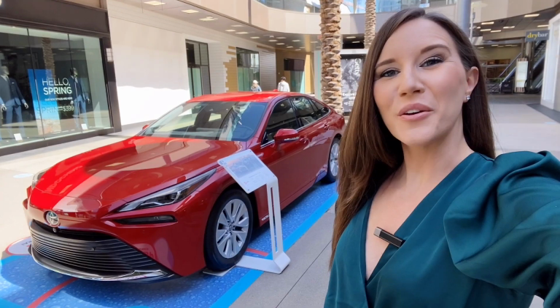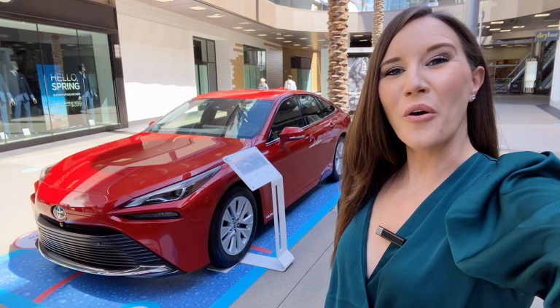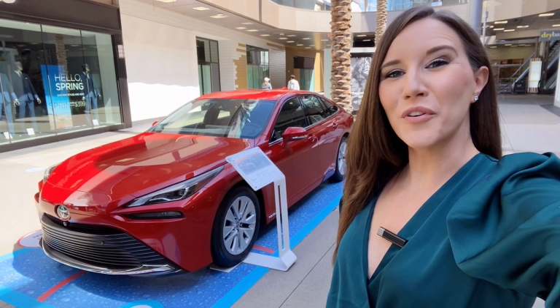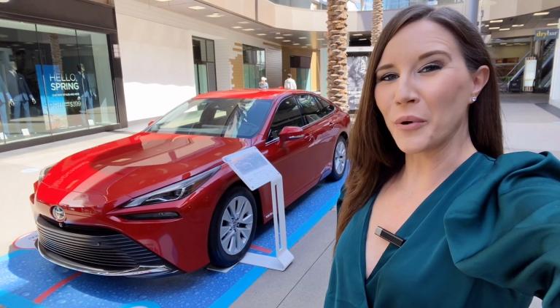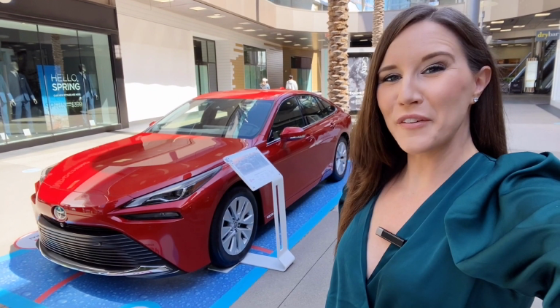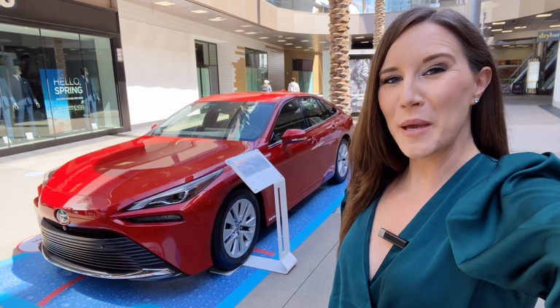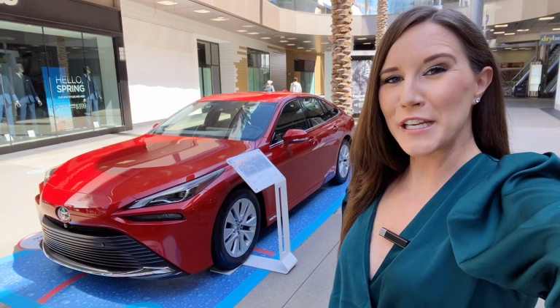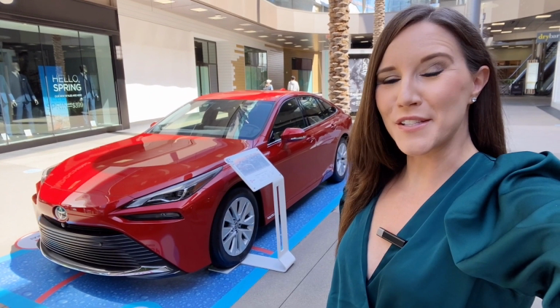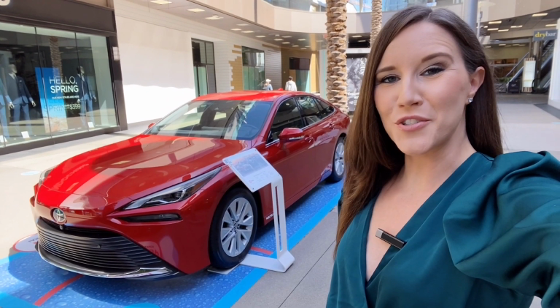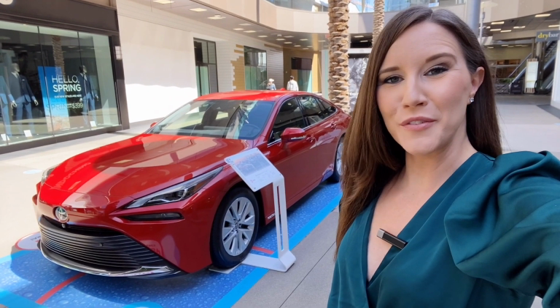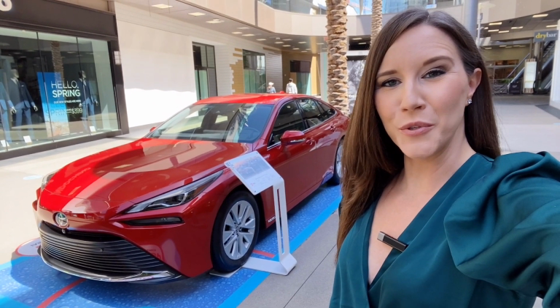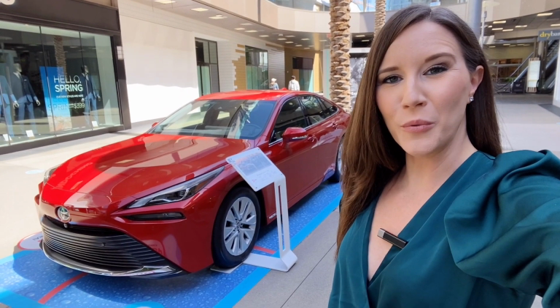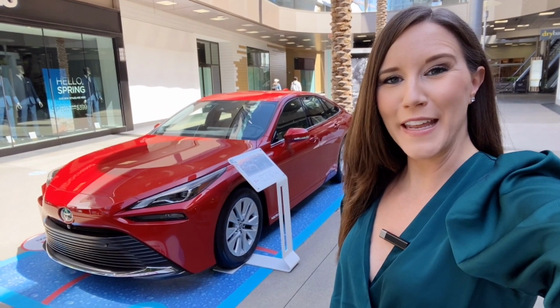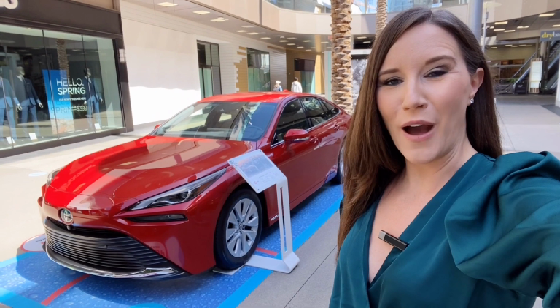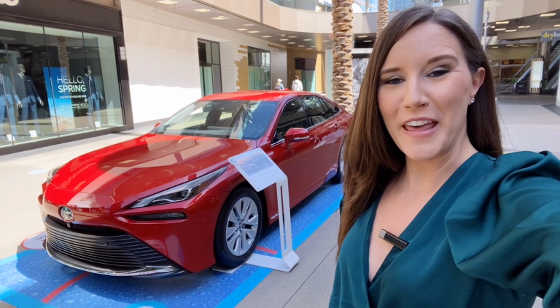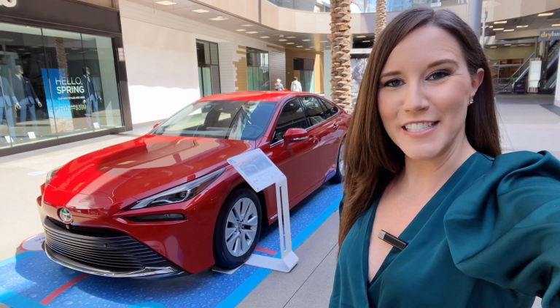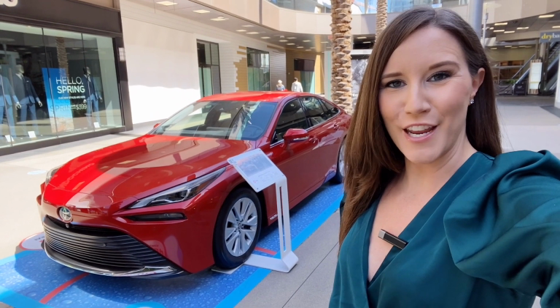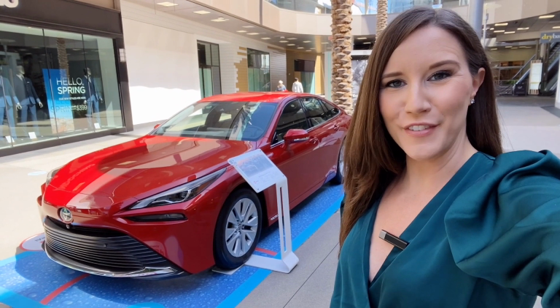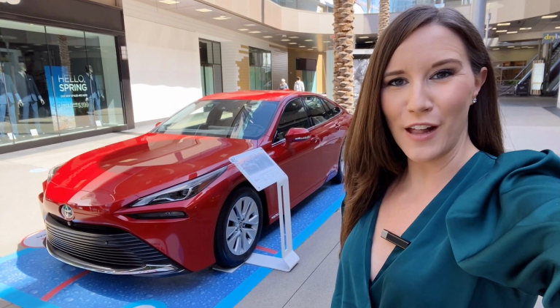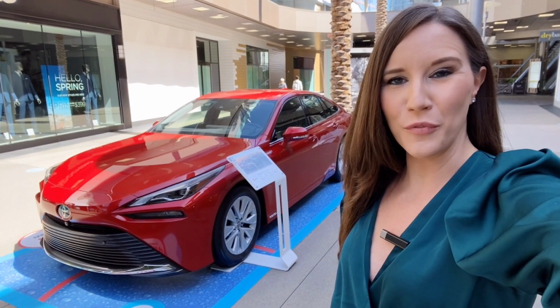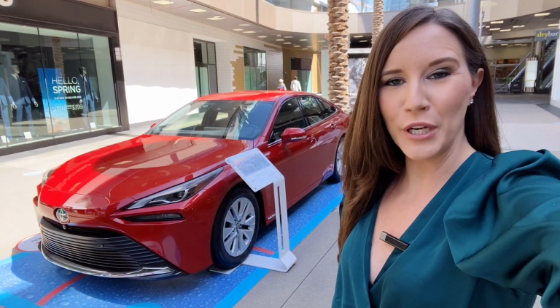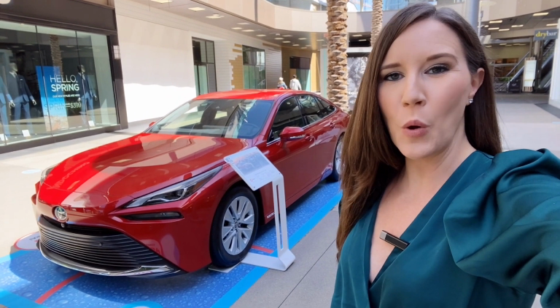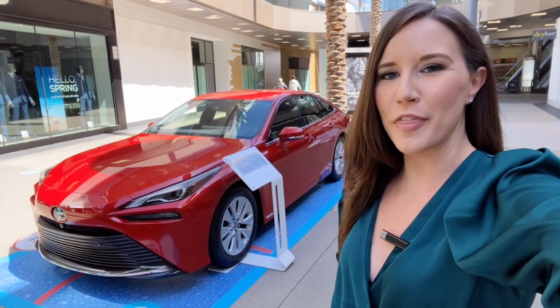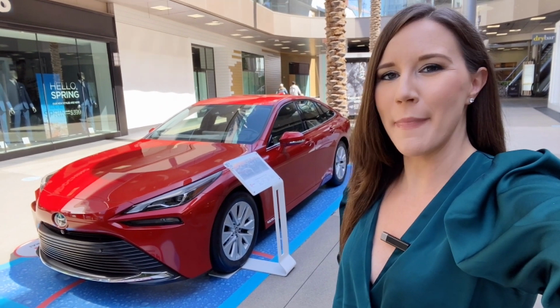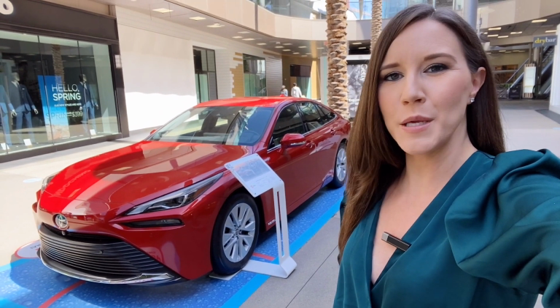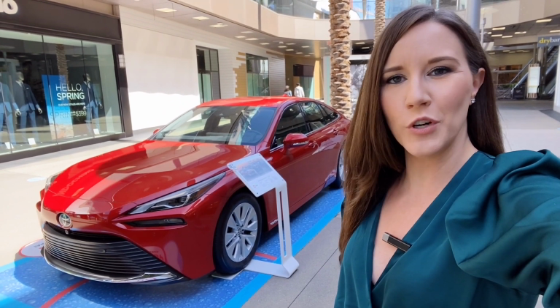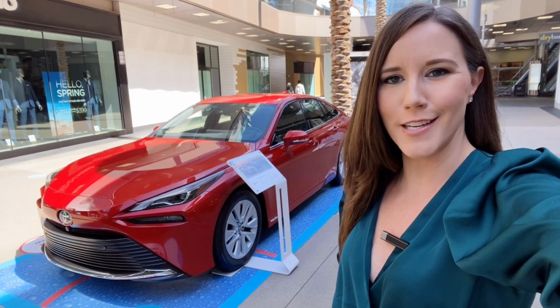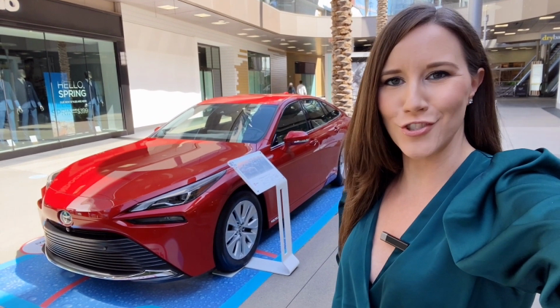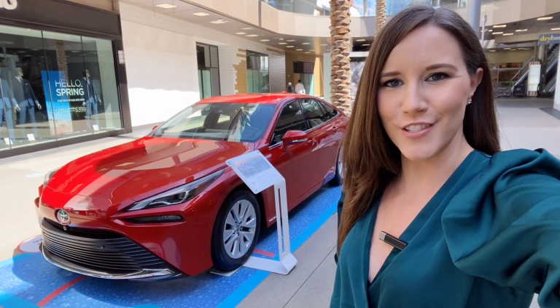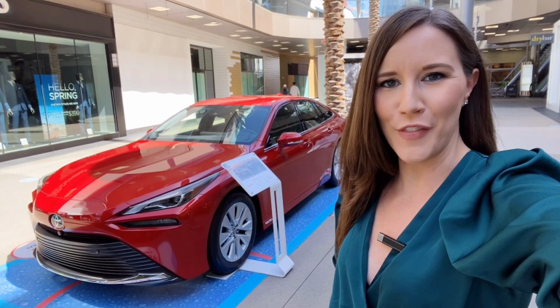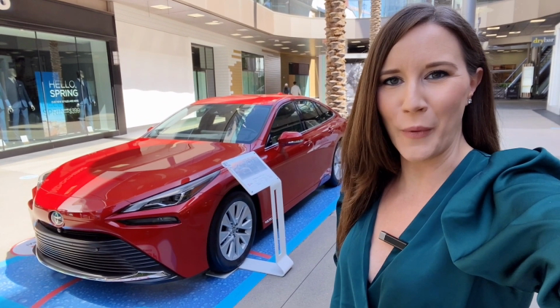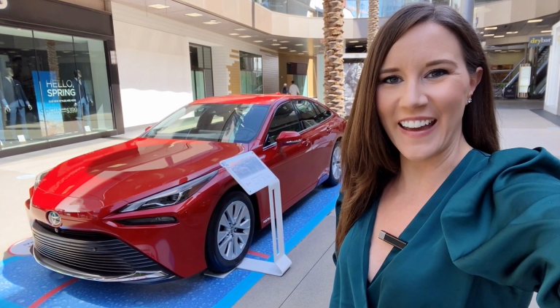There are over 45 places to refuel right now in the state of California, with many more stations on the way.